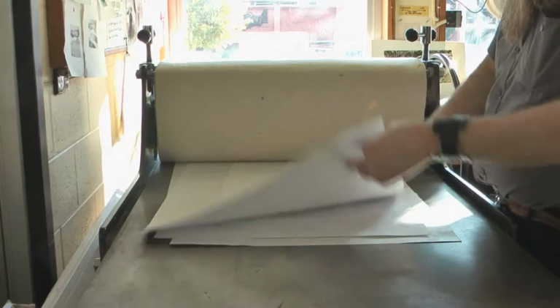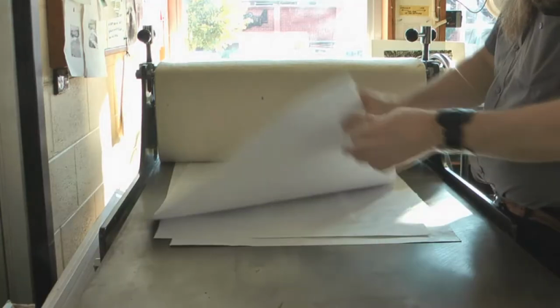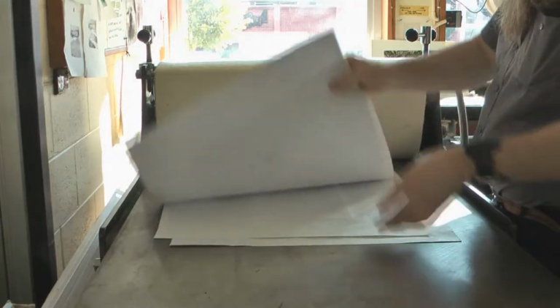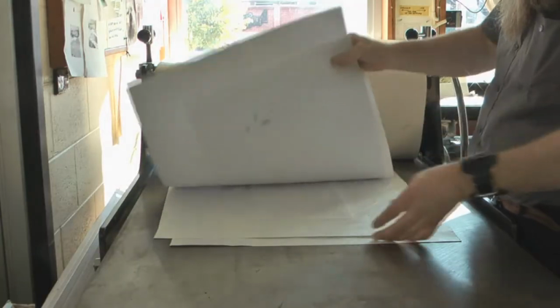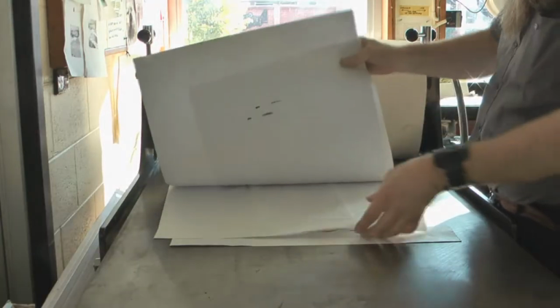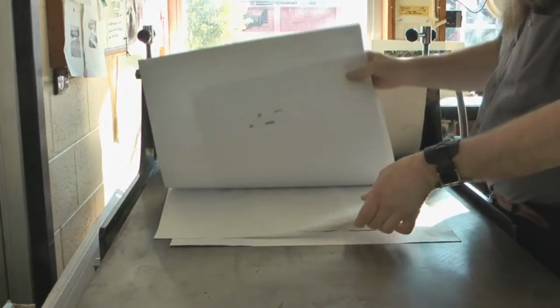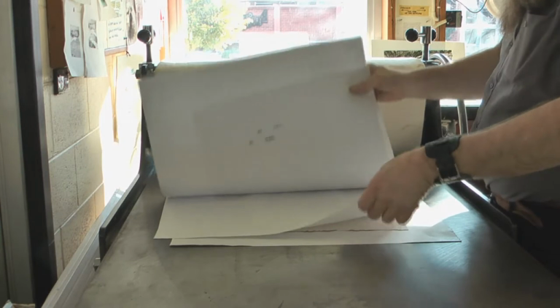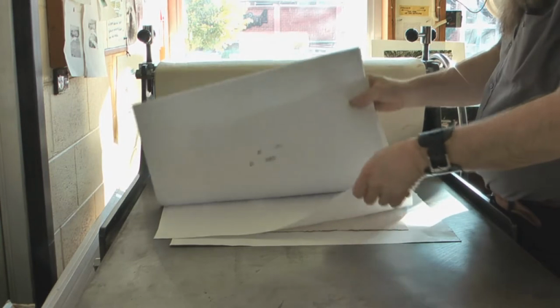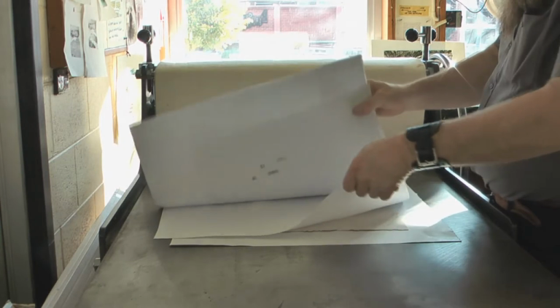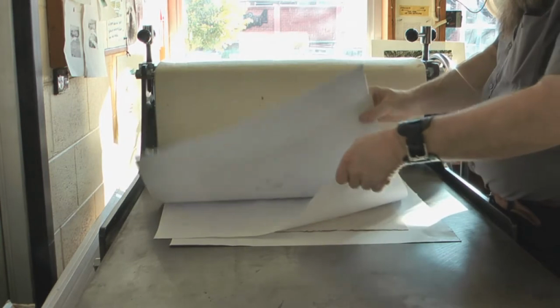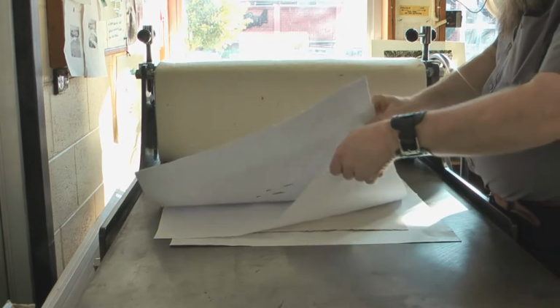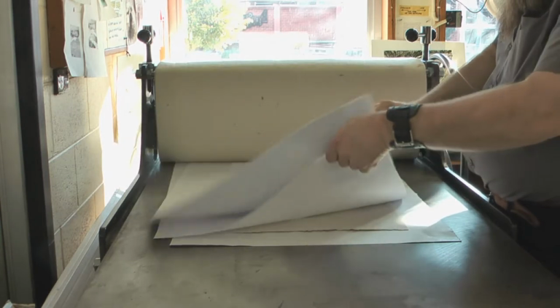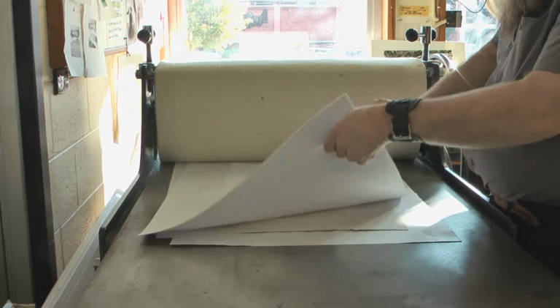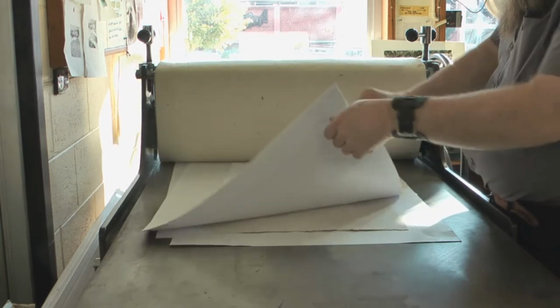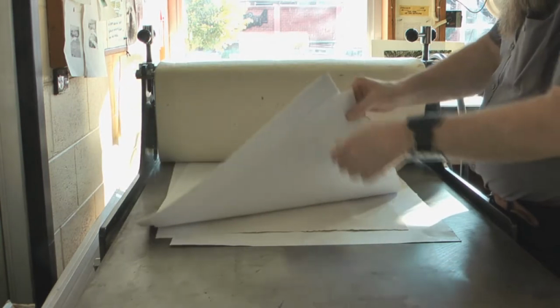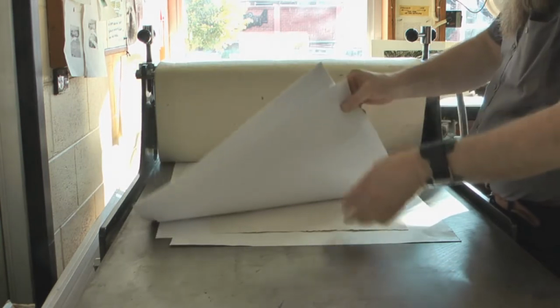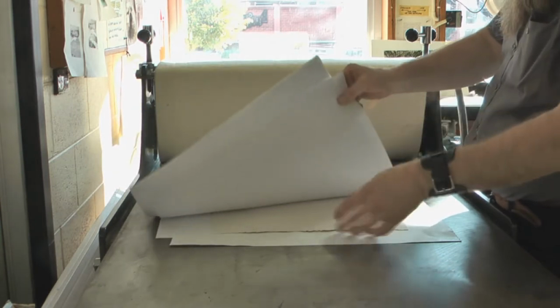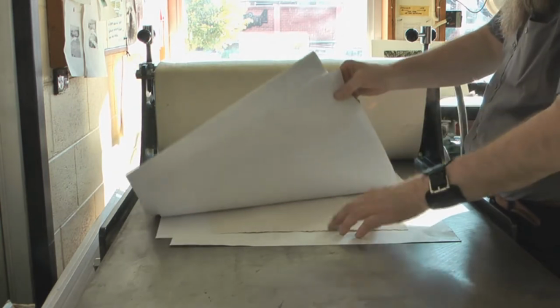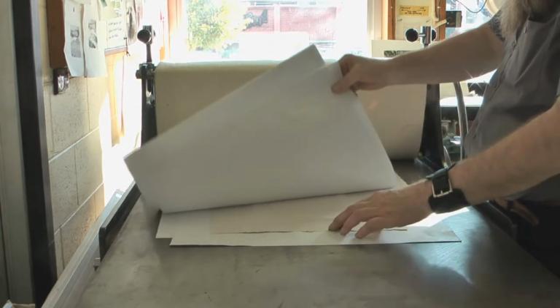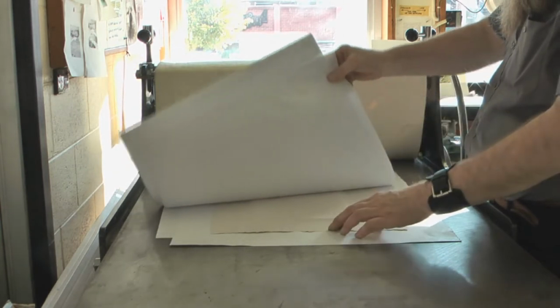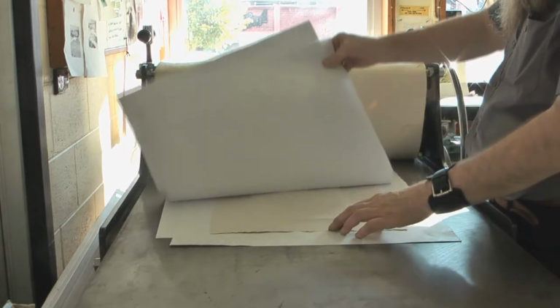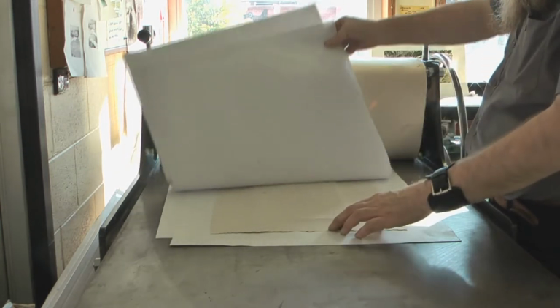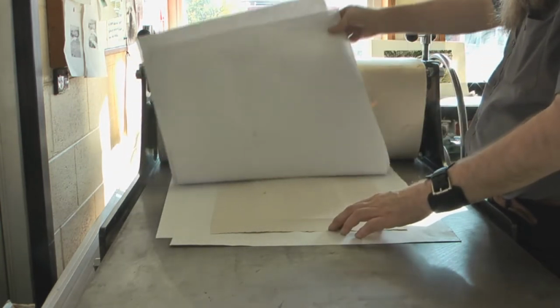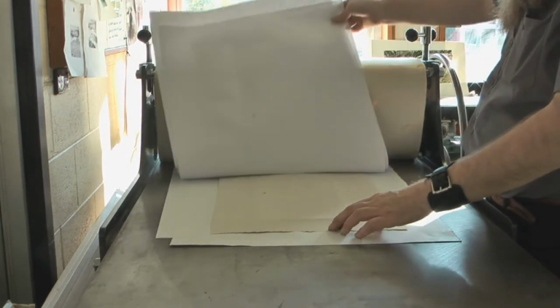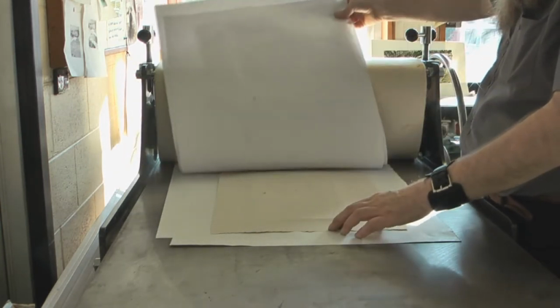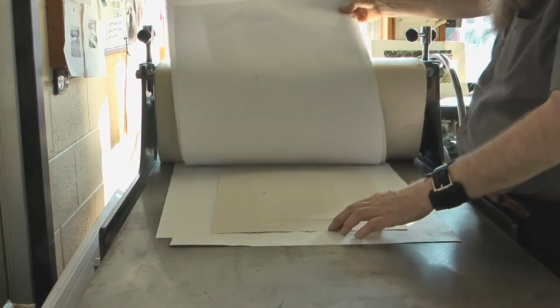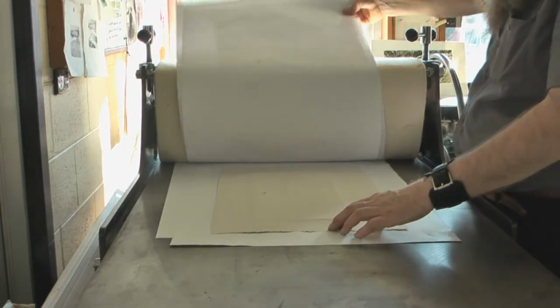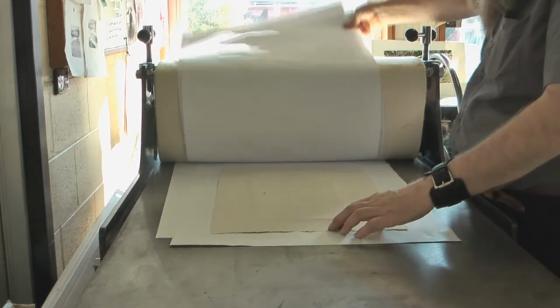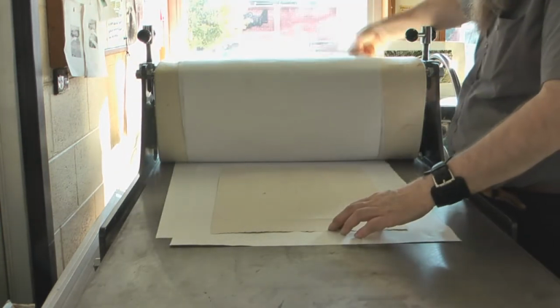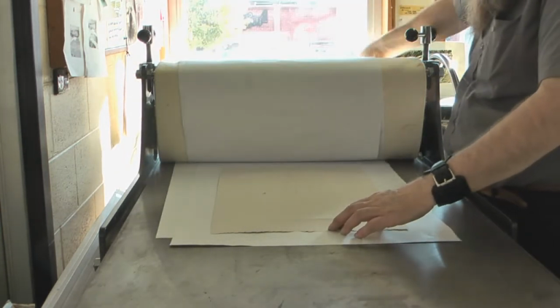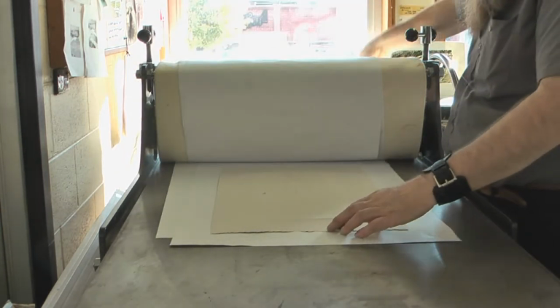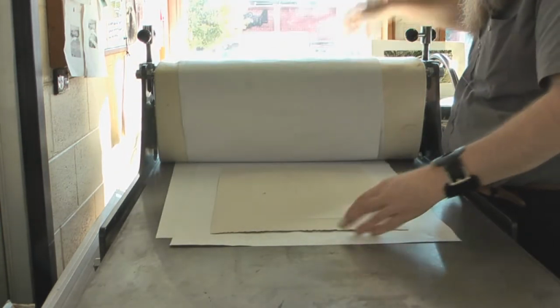So I try again. I flatten the plate, I shellac it again, and I give it another go.